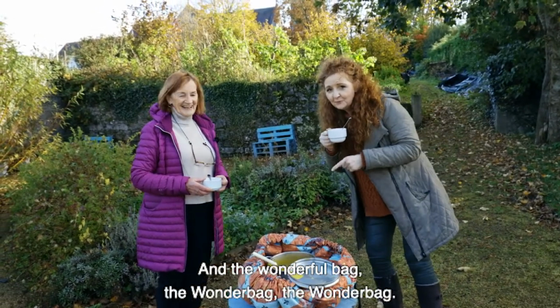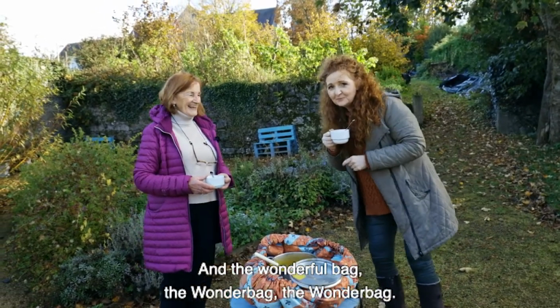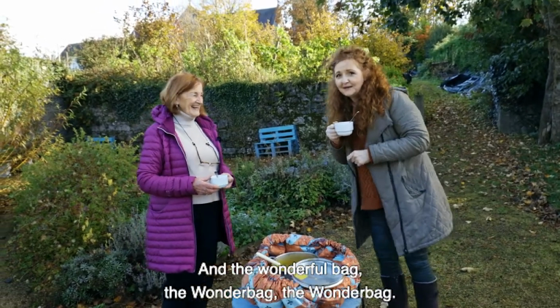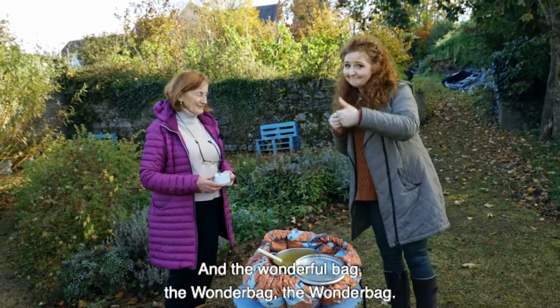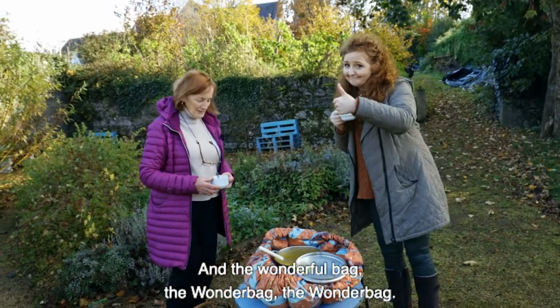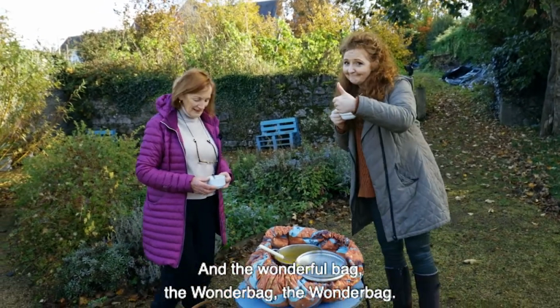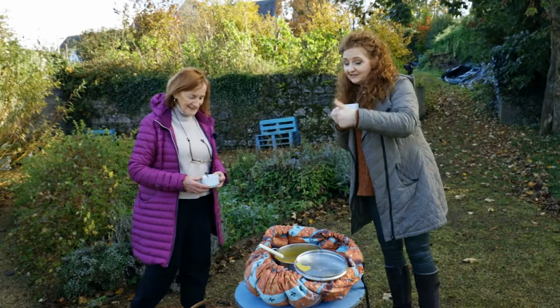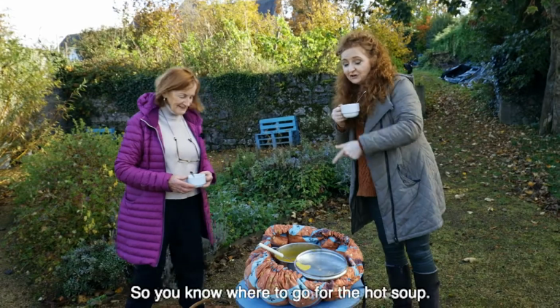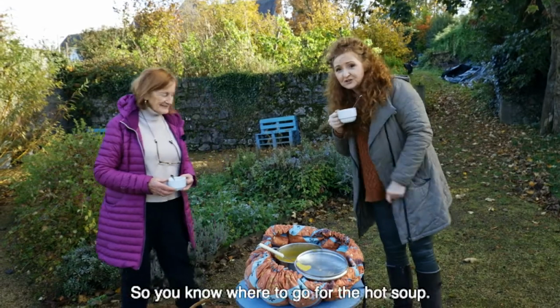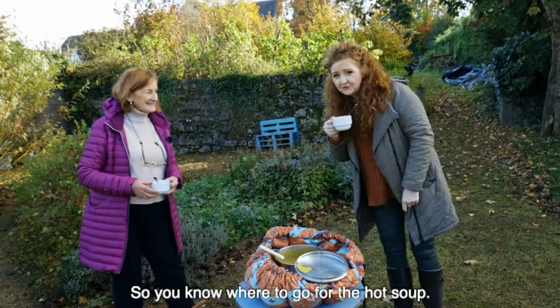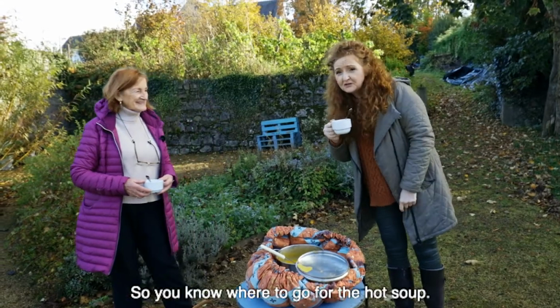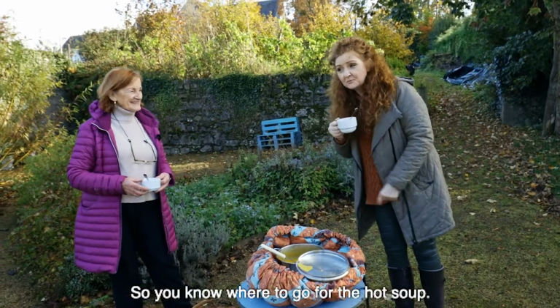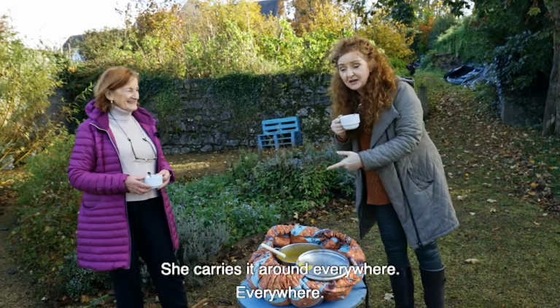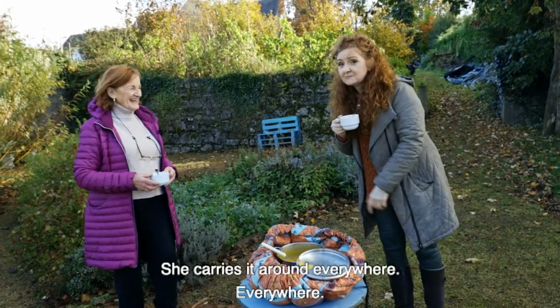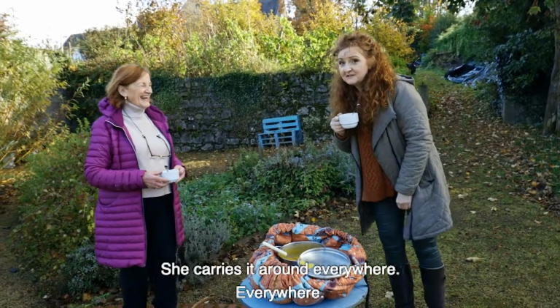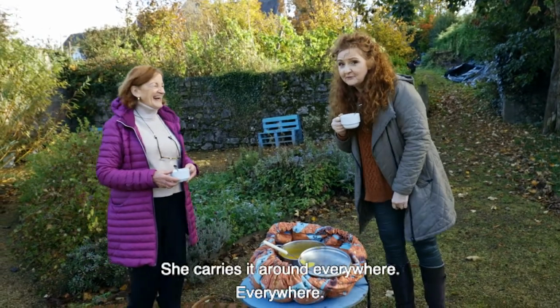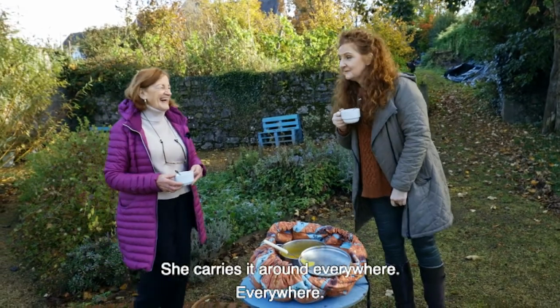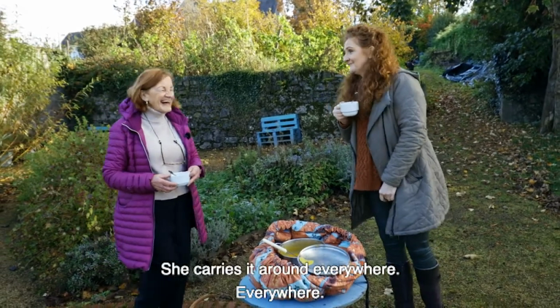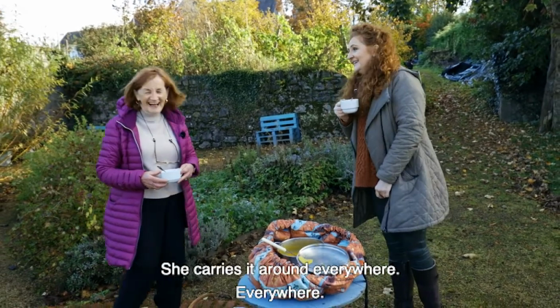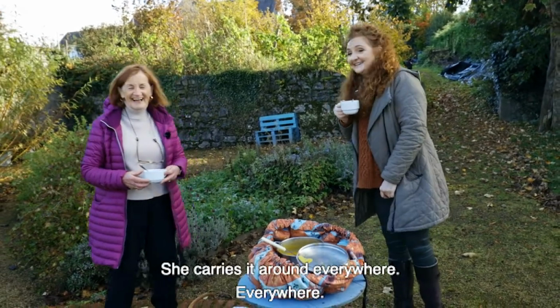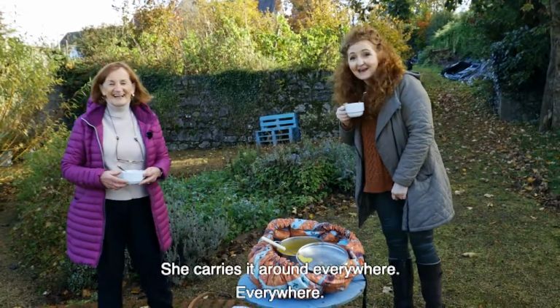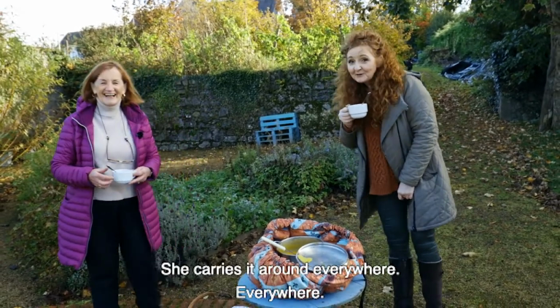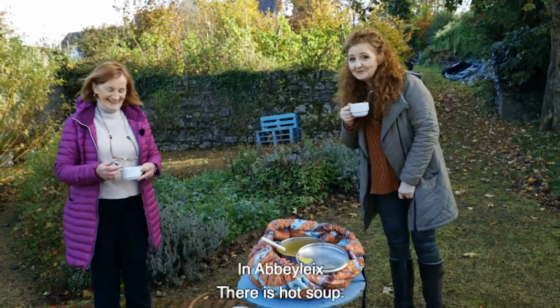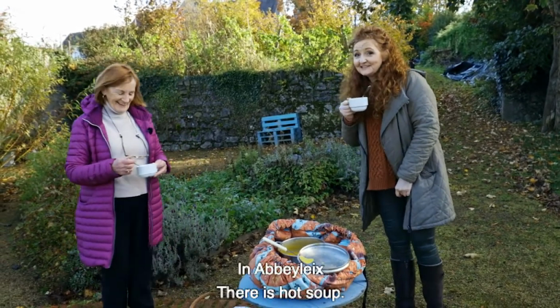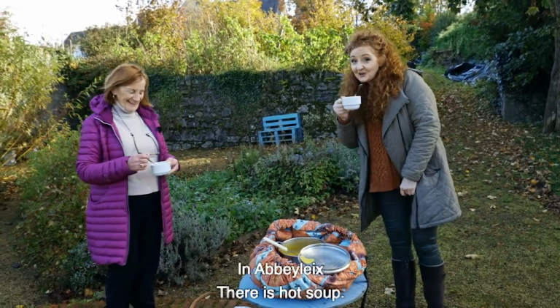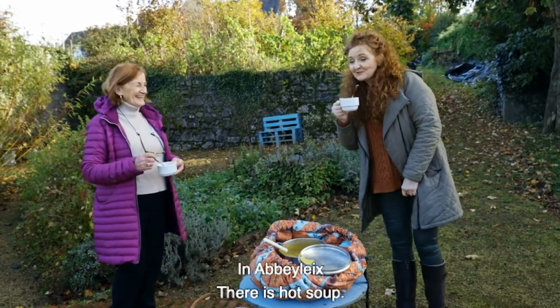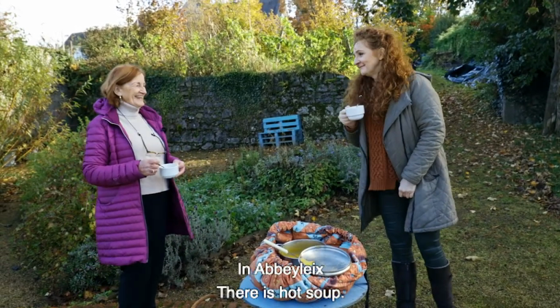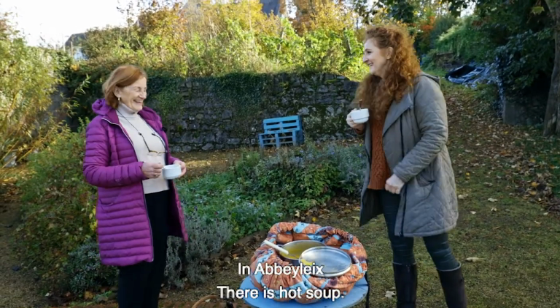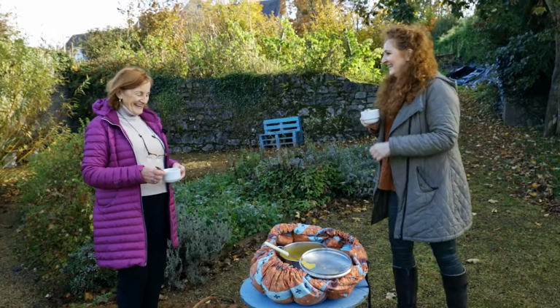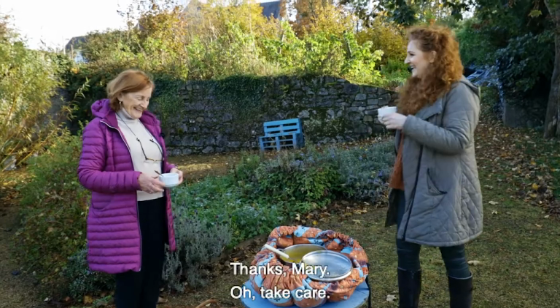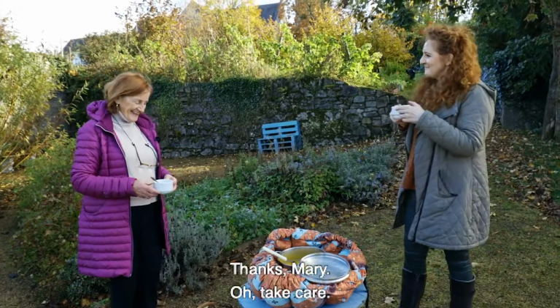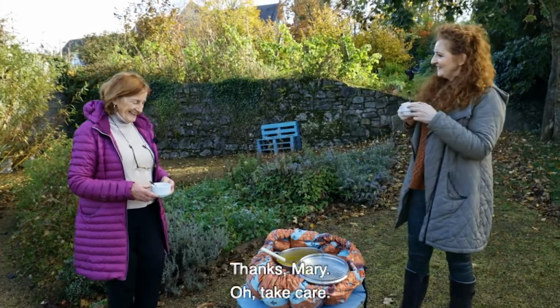The wonder bag – Natural Balance – so you know where to go for the hot soup. She carries them around everywhere. Everywhere in Abbey Lakes there's hot soup. Thanks, Mary.